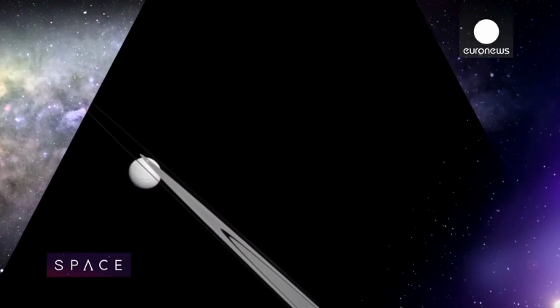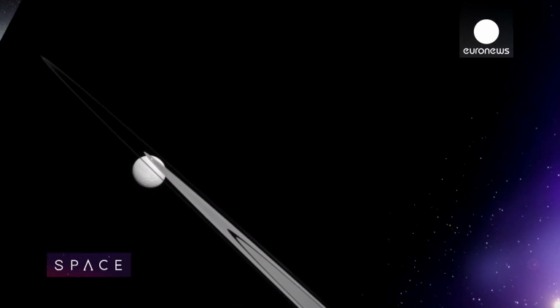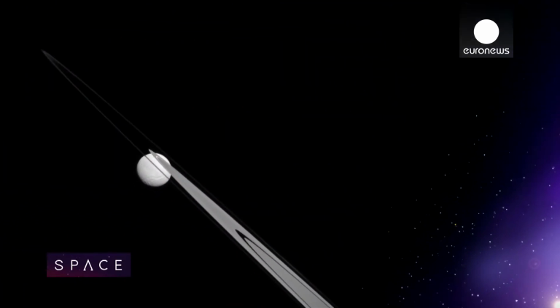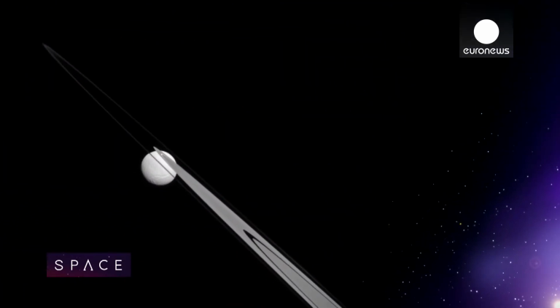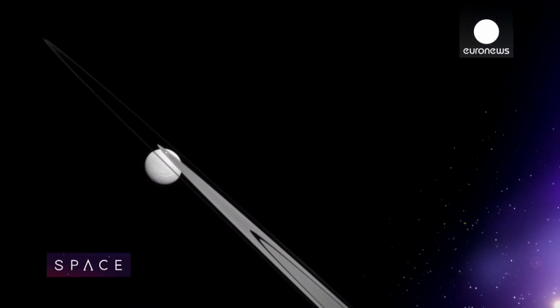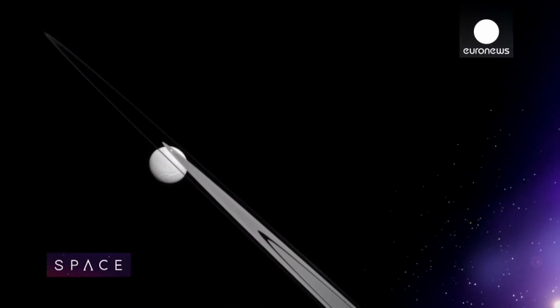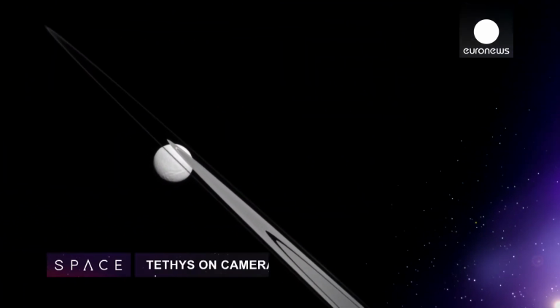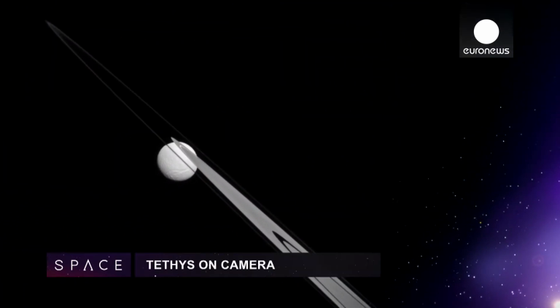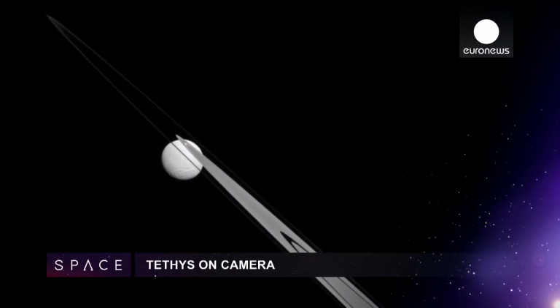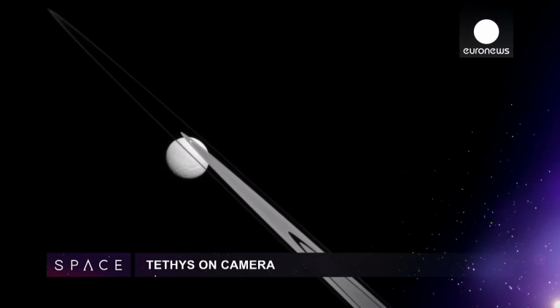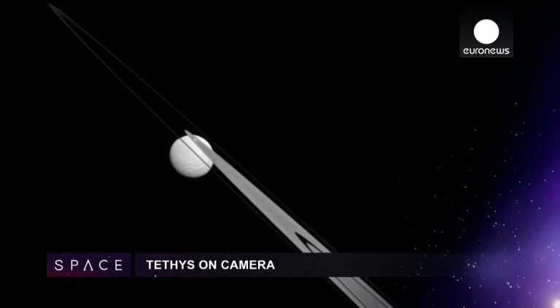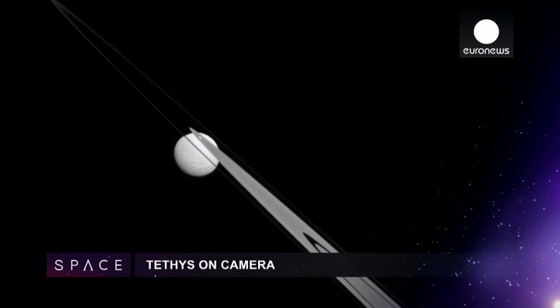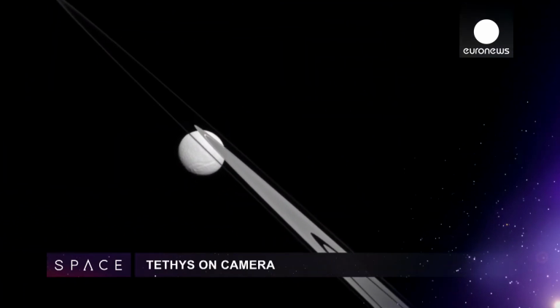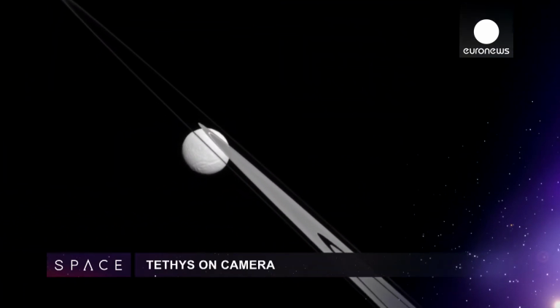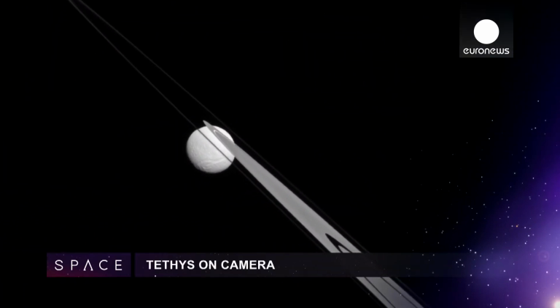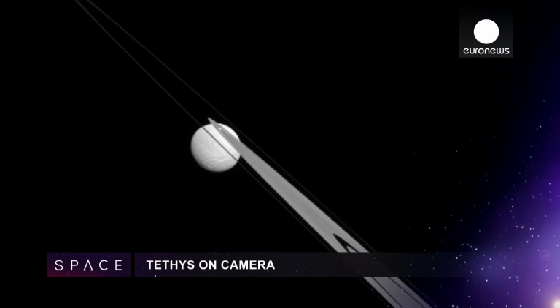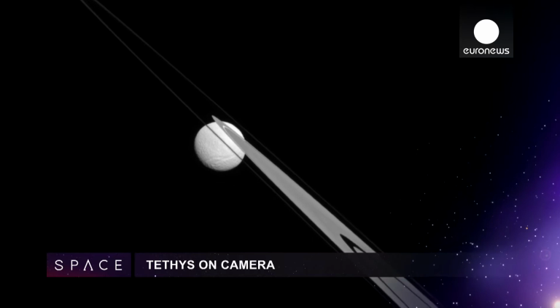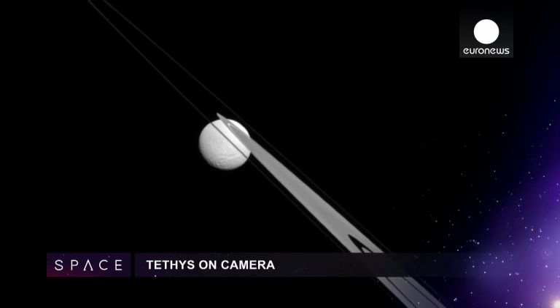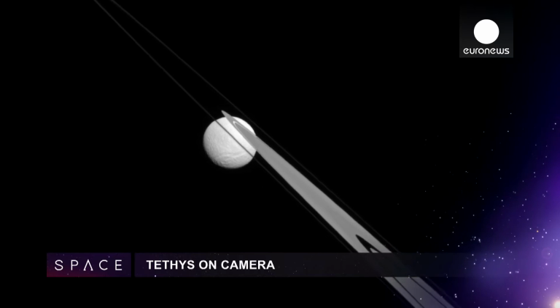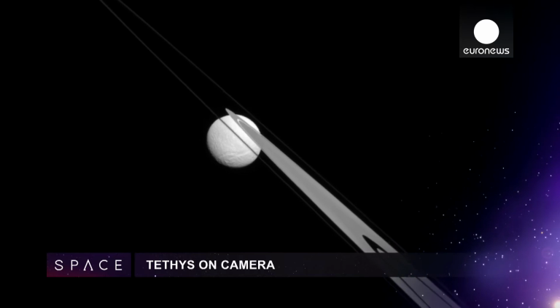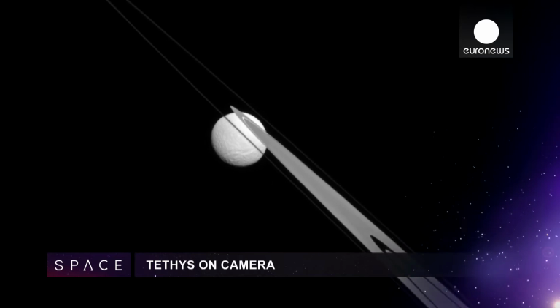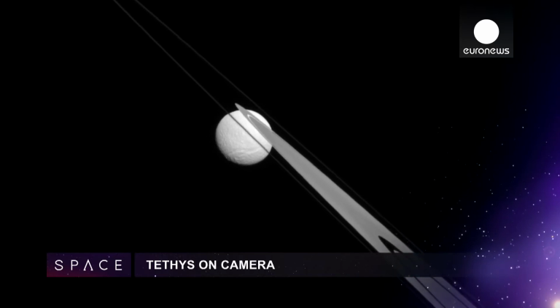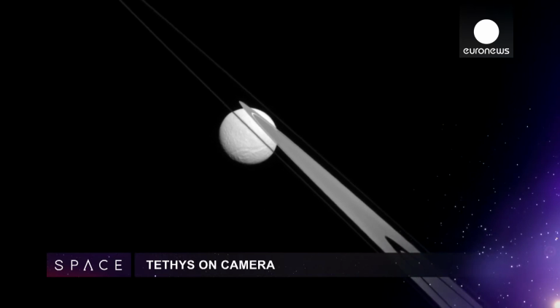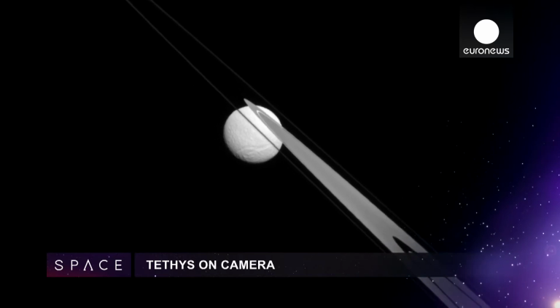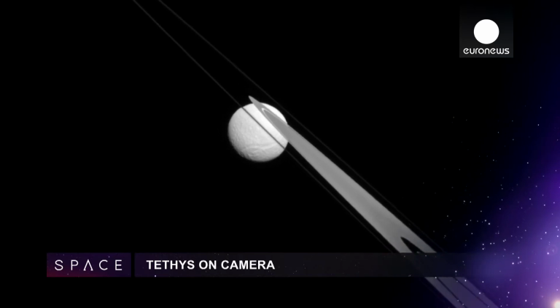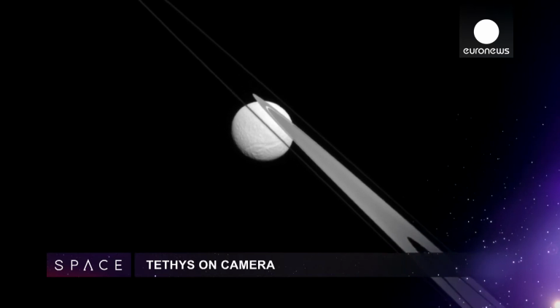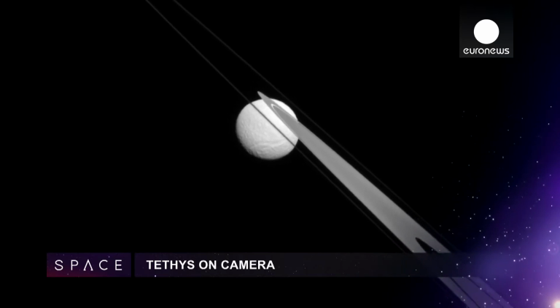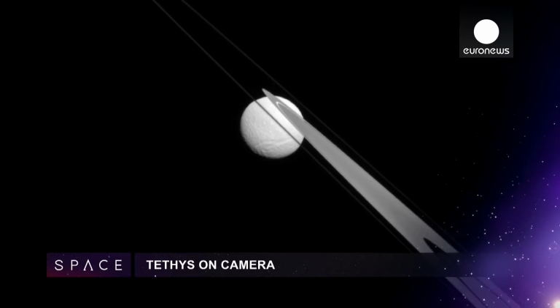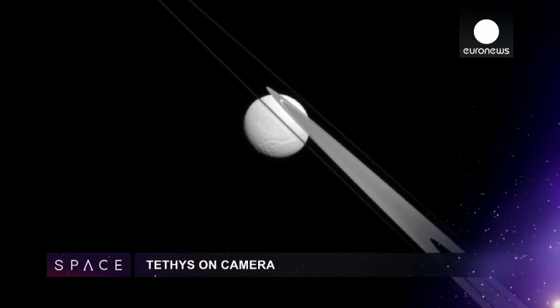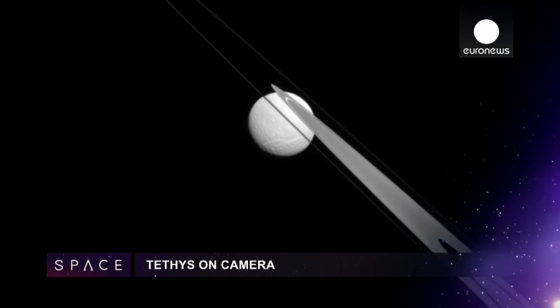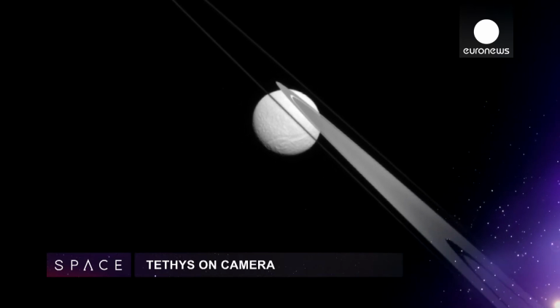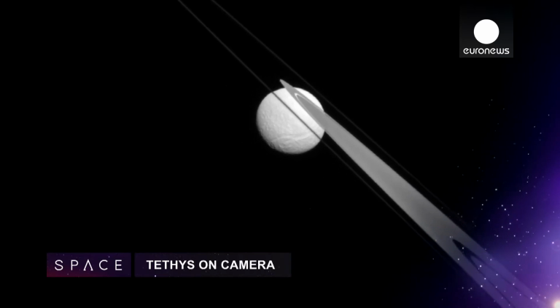The Cassini-Huygens mission has released this stunning visible light photo of Saturn's moon Tethys and the planet's trademark rings.